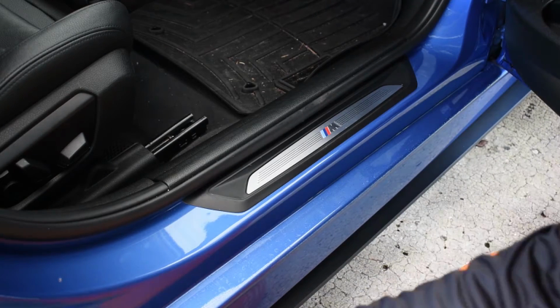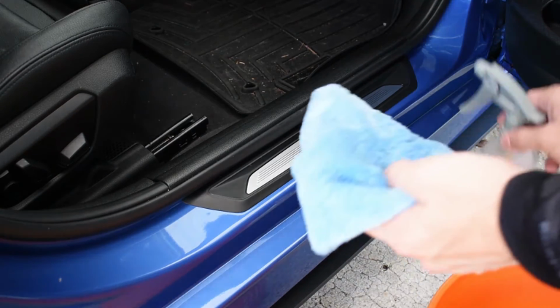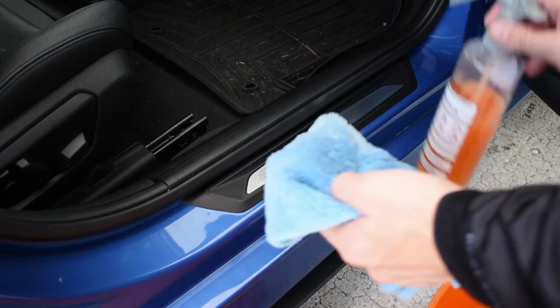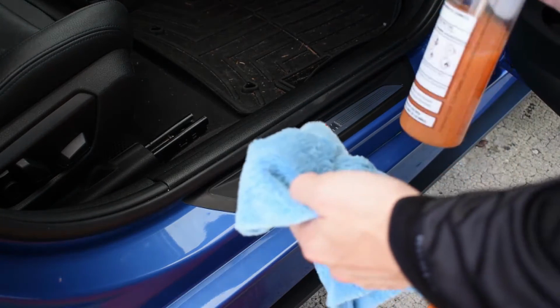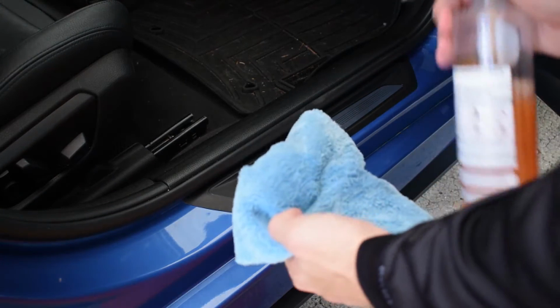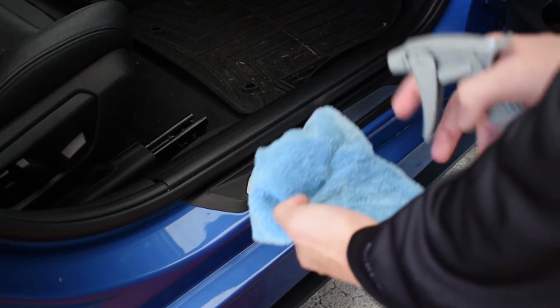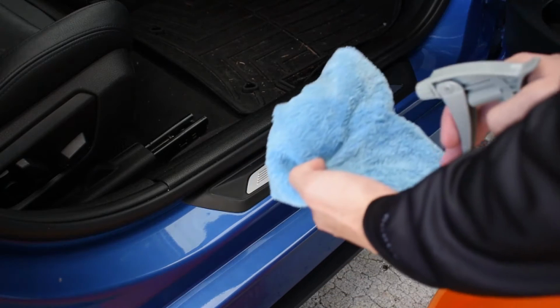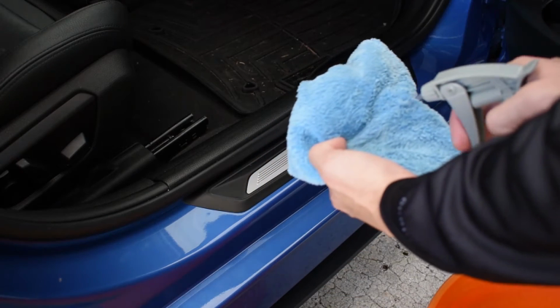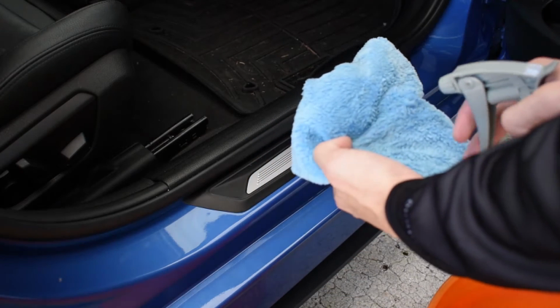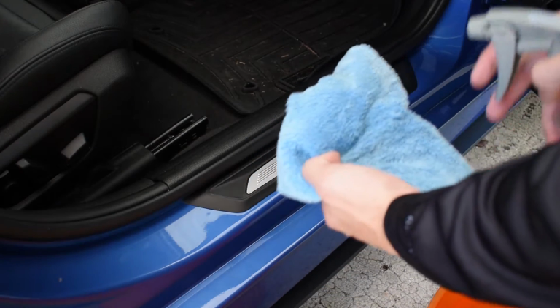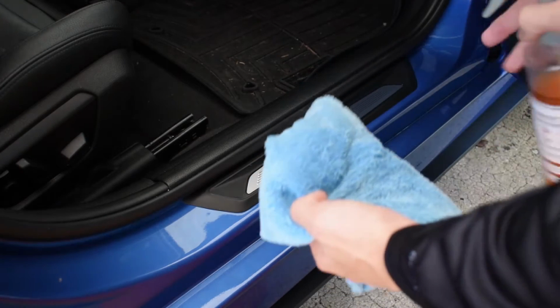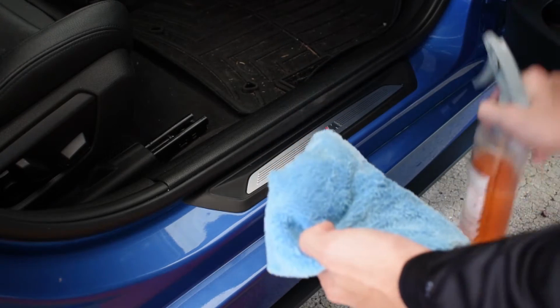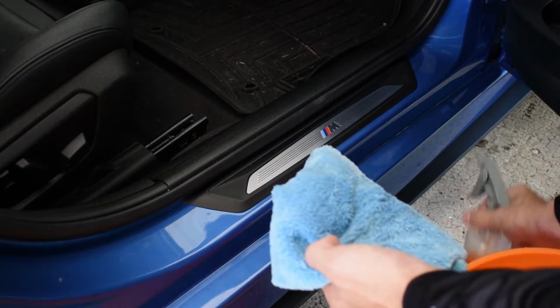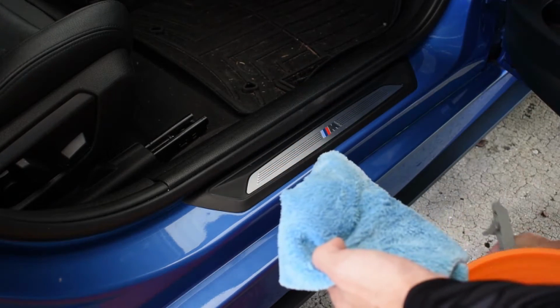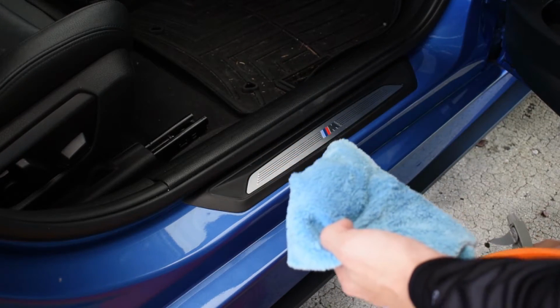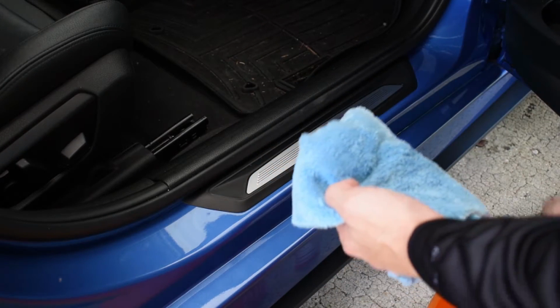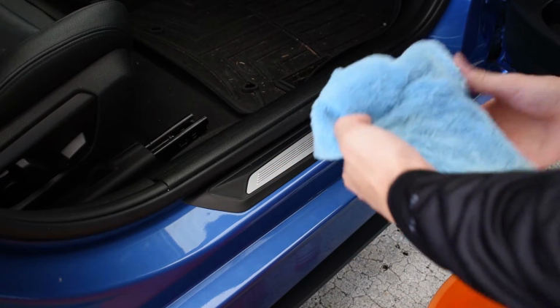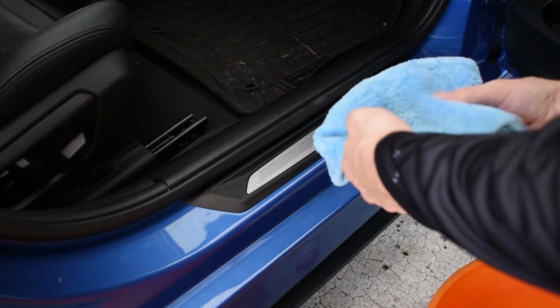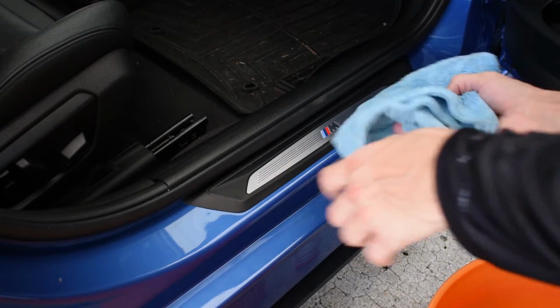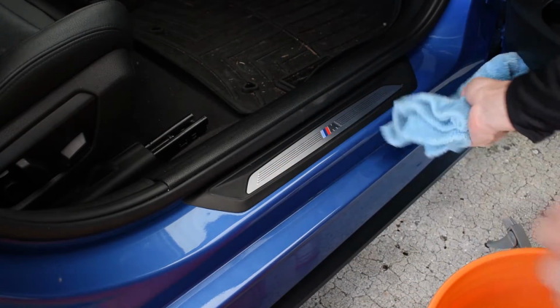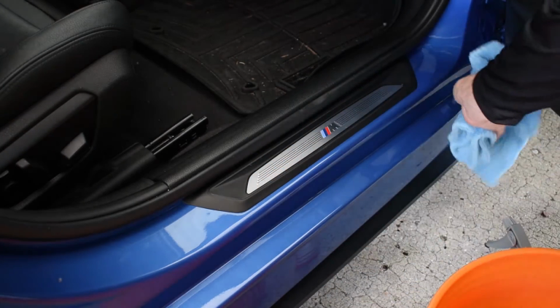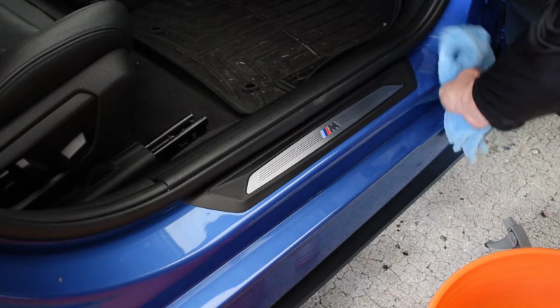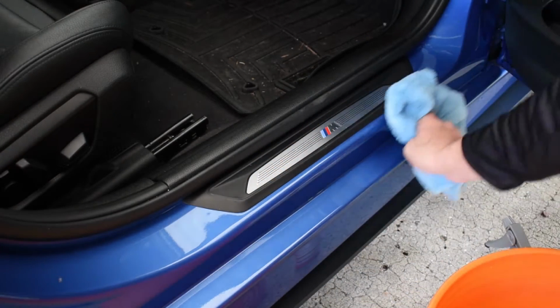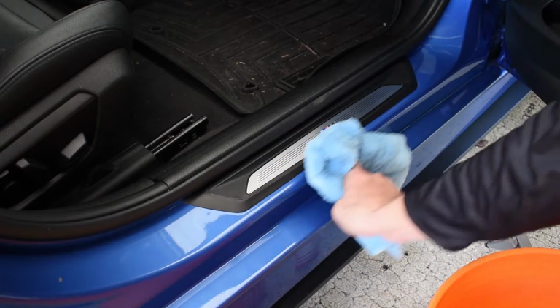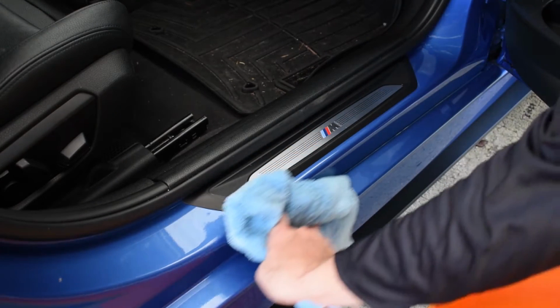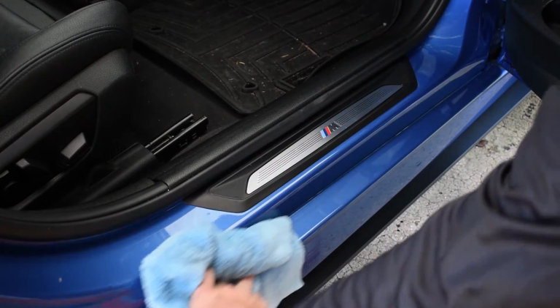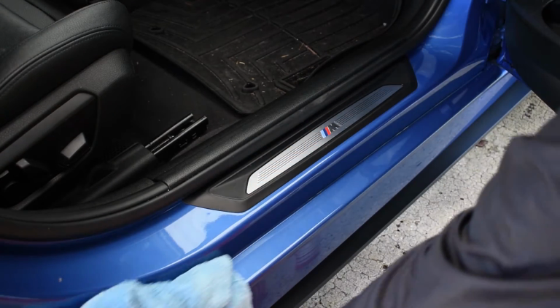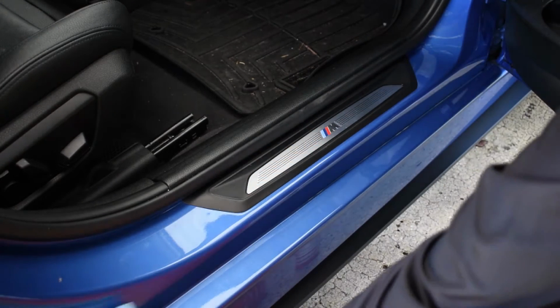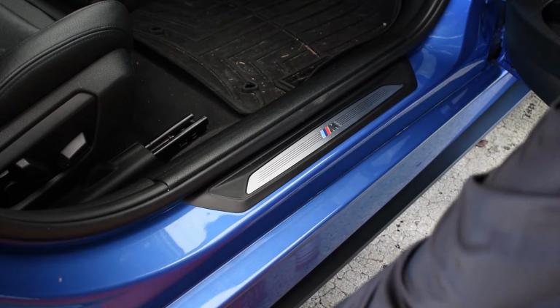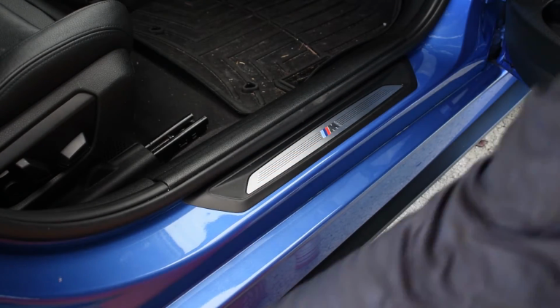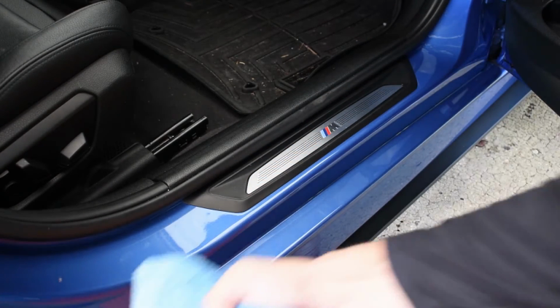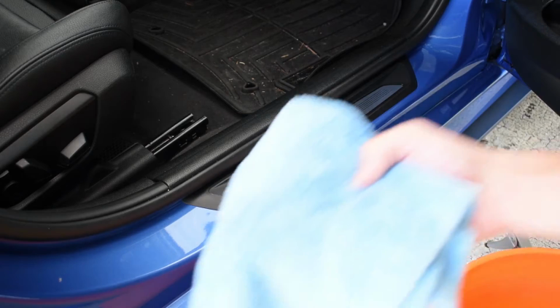Now I'll spray some Bead Maker on my plush towel and dry it off.